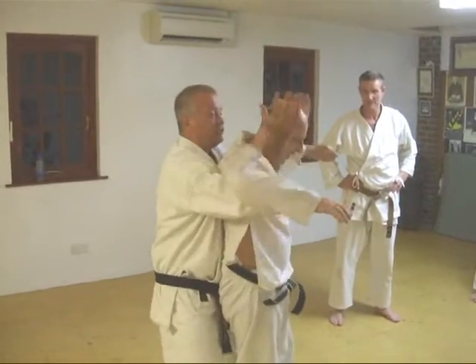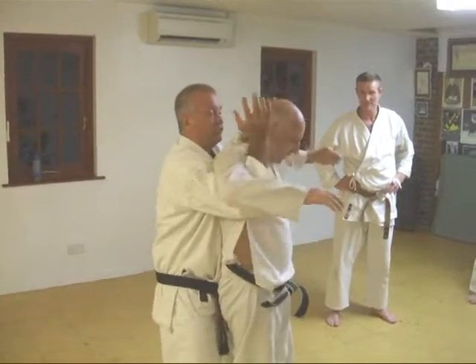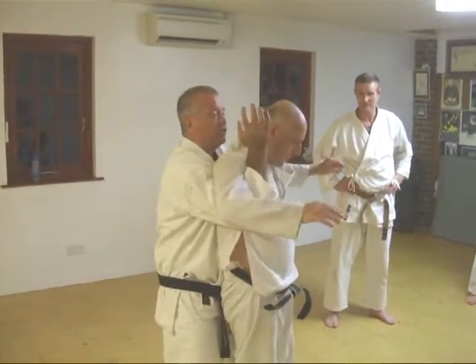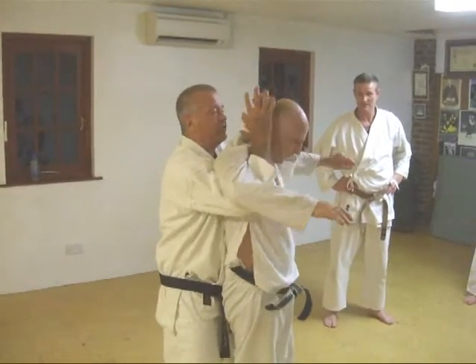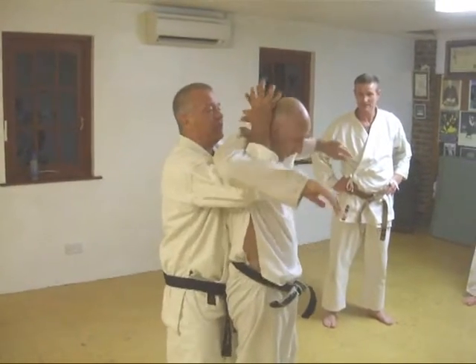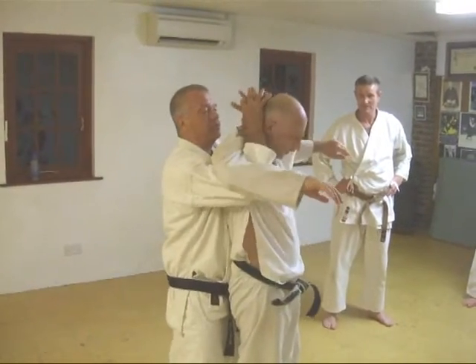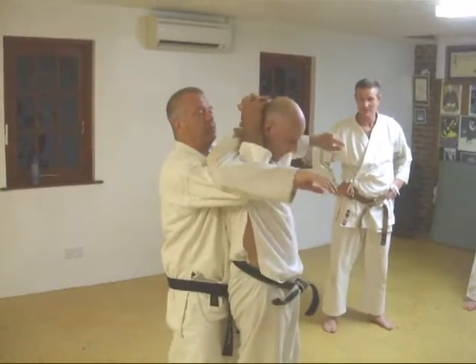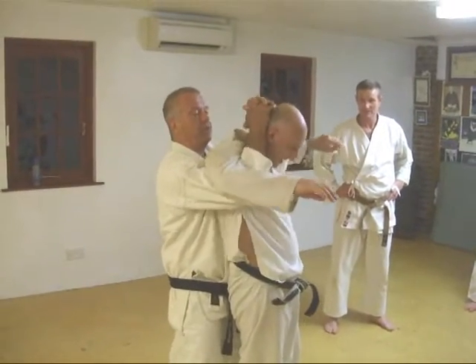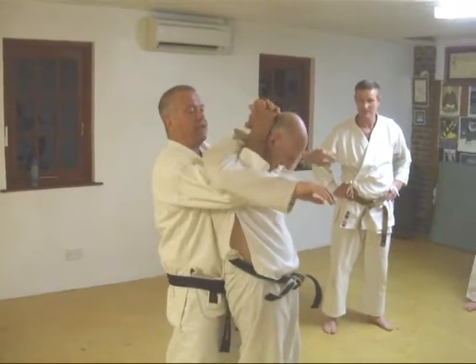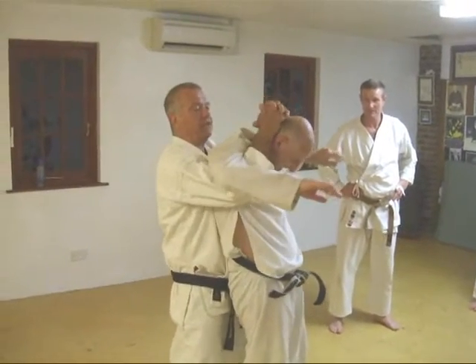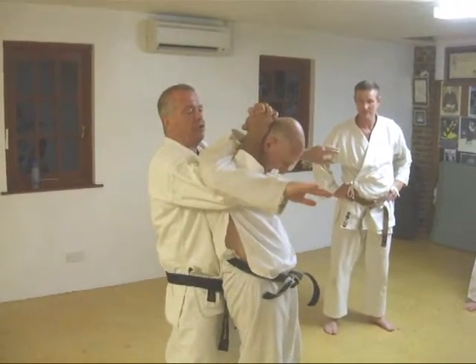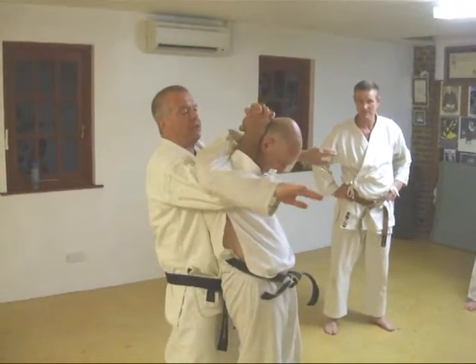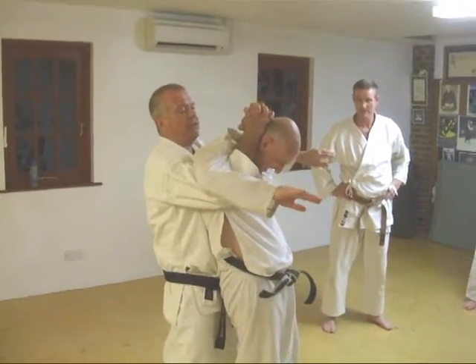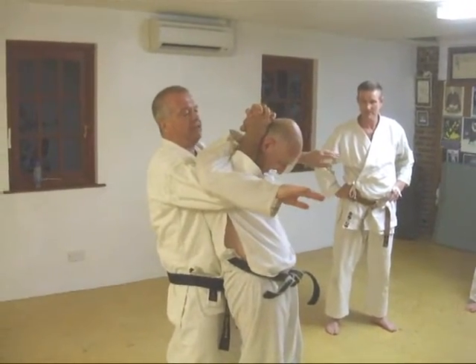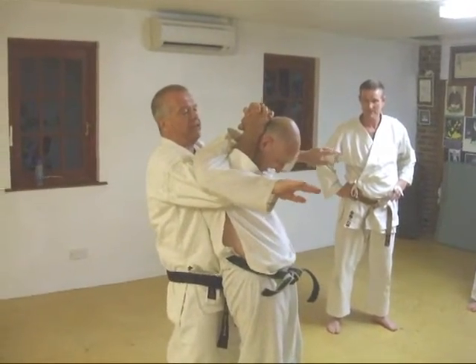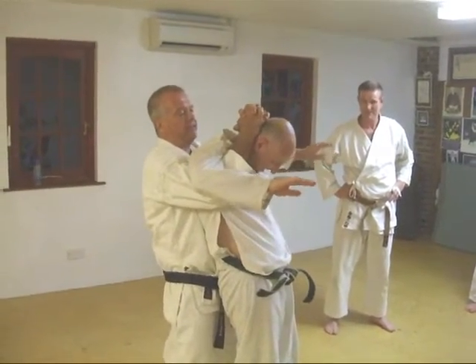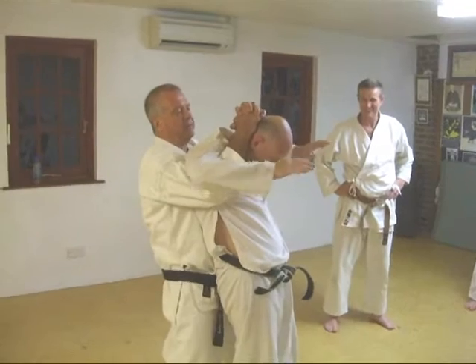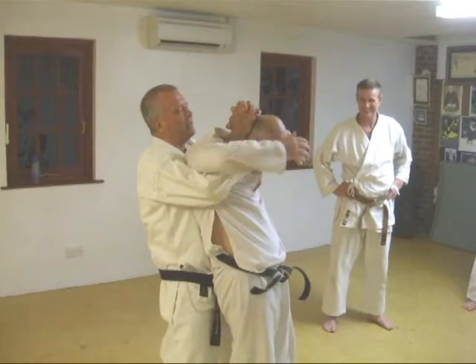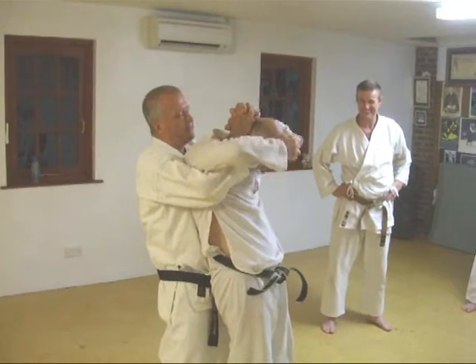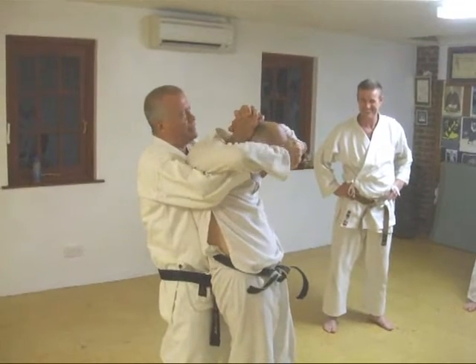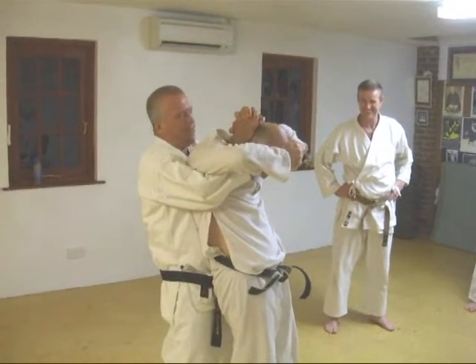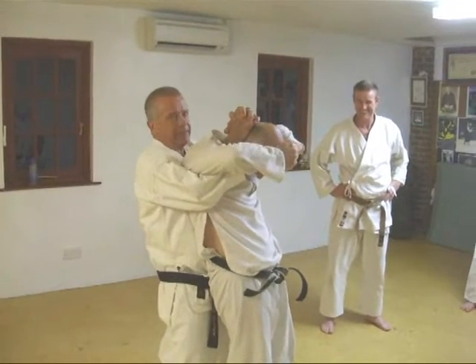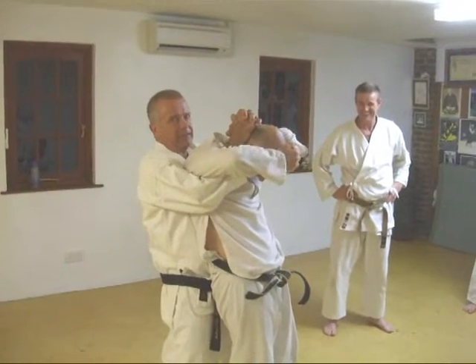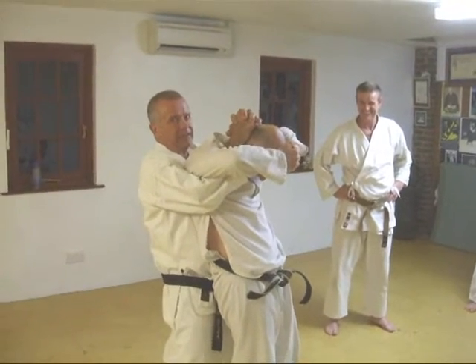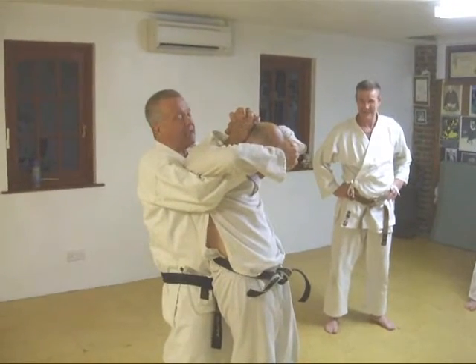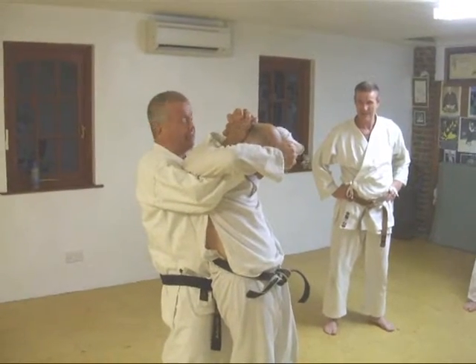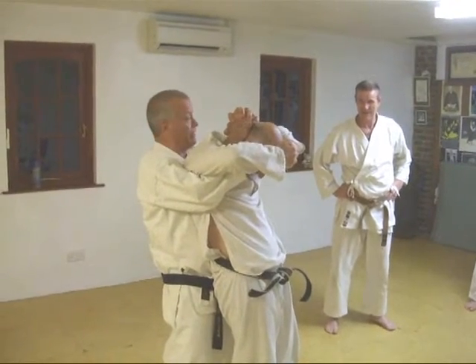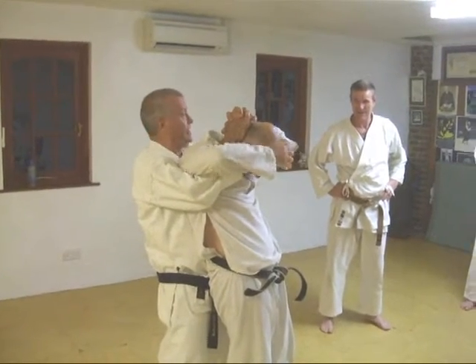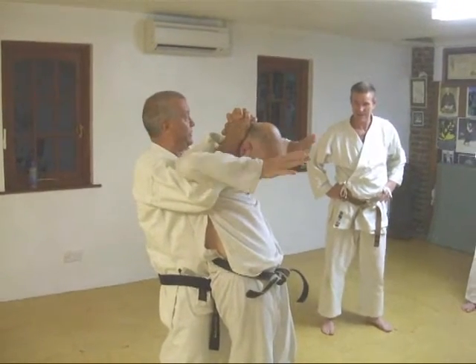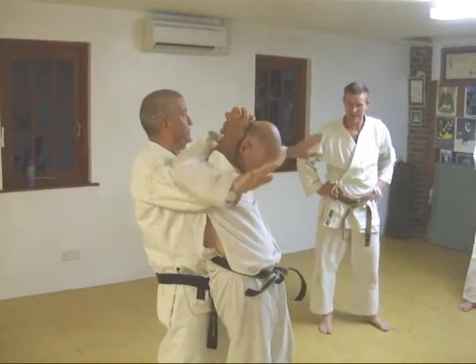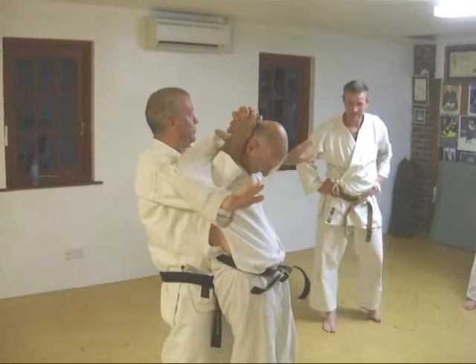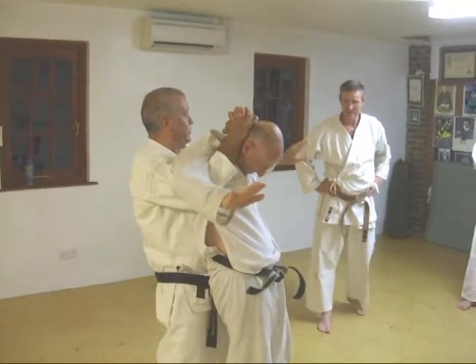Tuck your elbows in and put your hand on the top of the head. Now try to get free. He's a dead man. I can crack his neck with this, no problem.